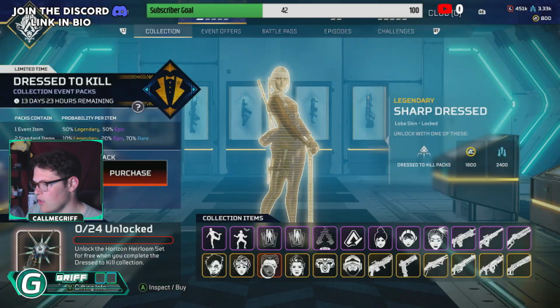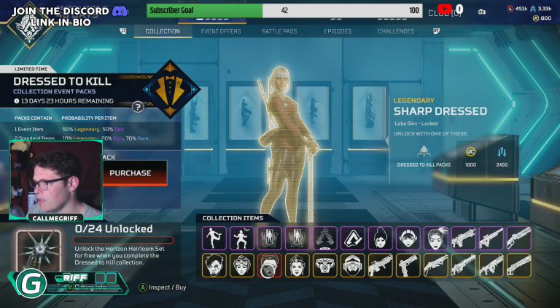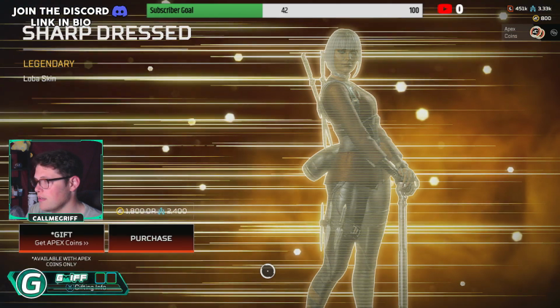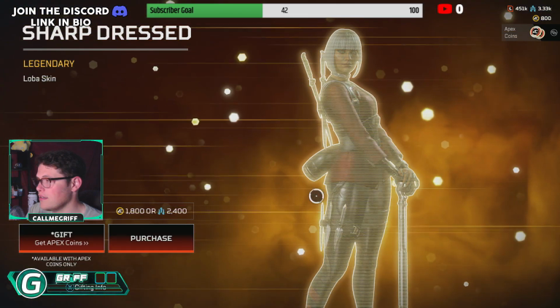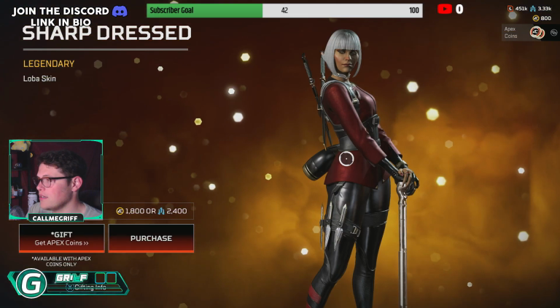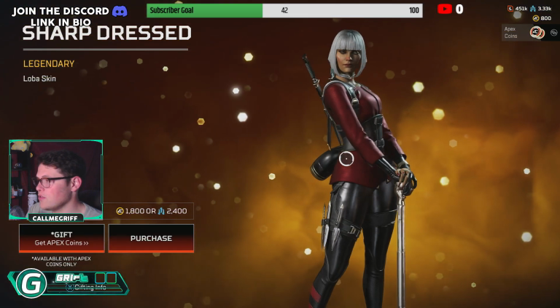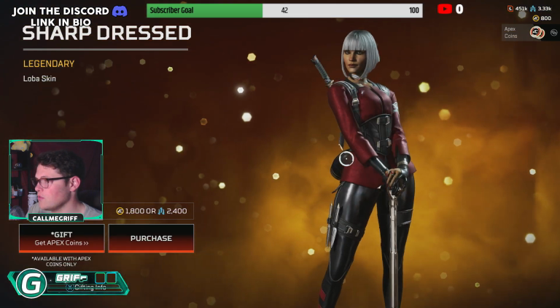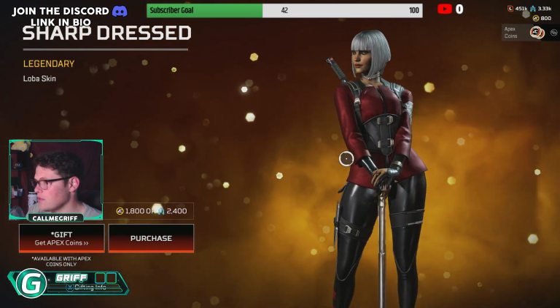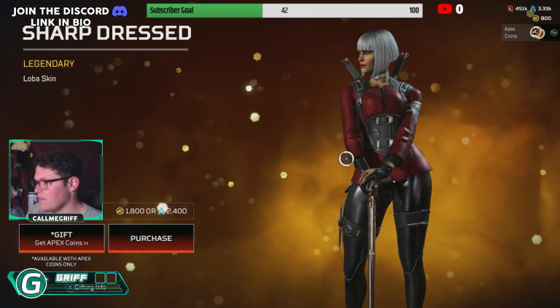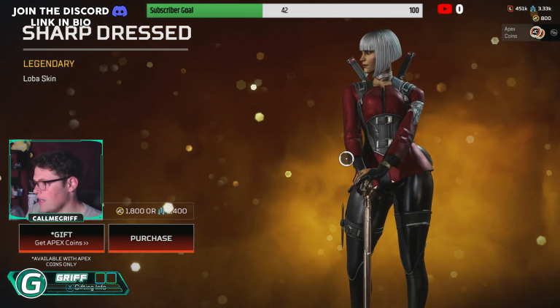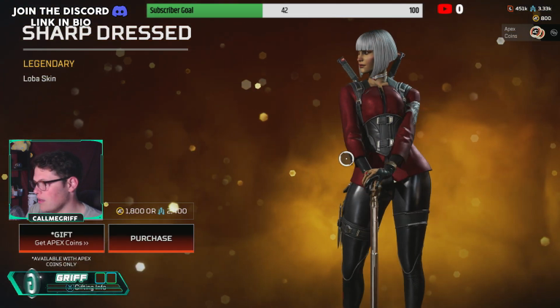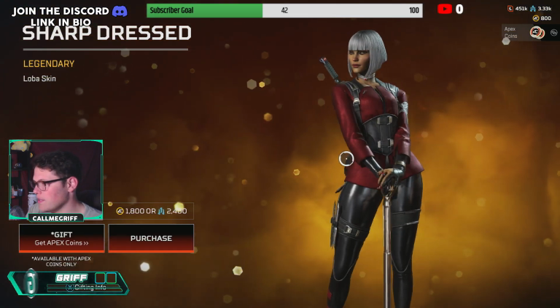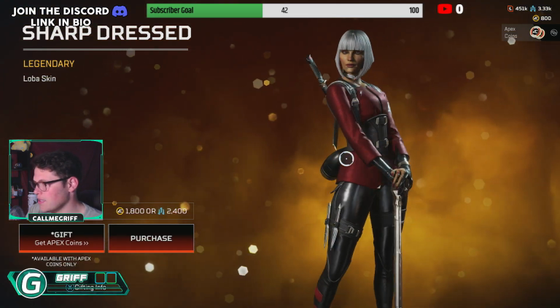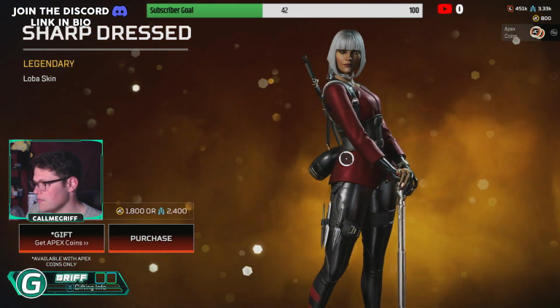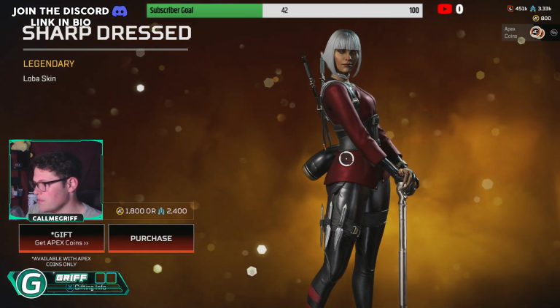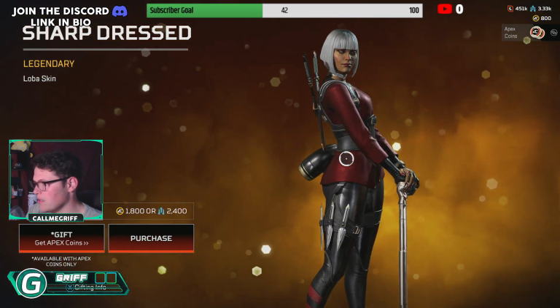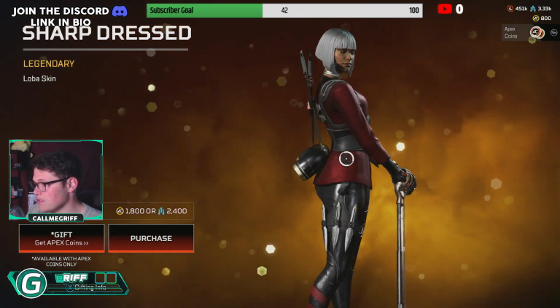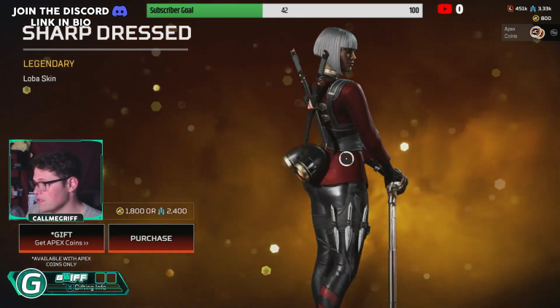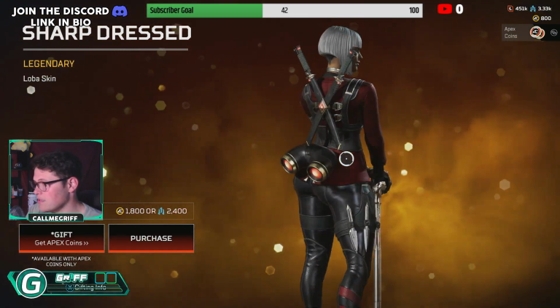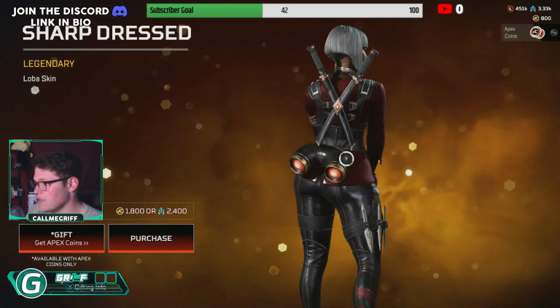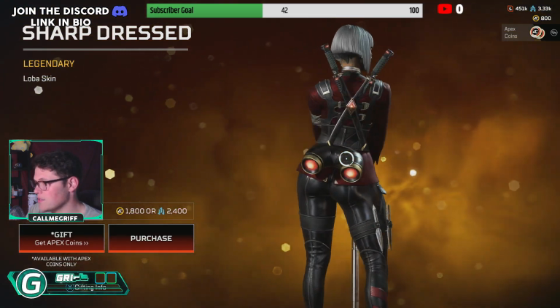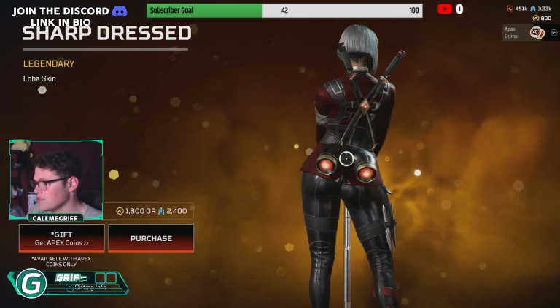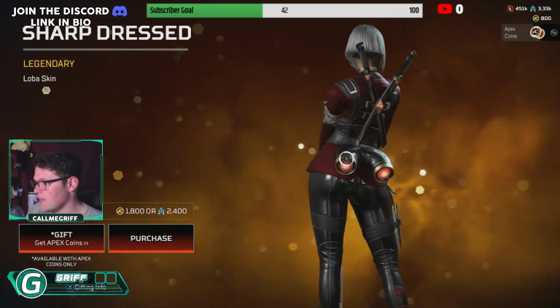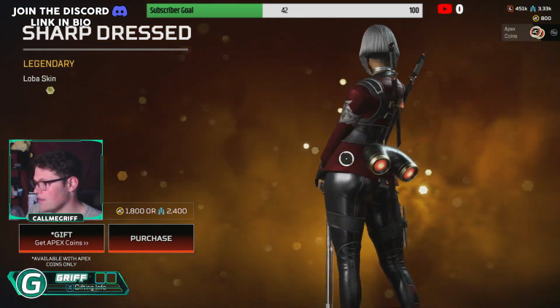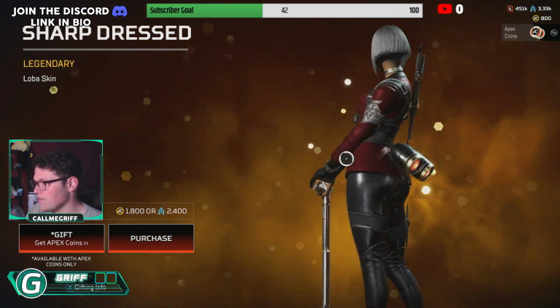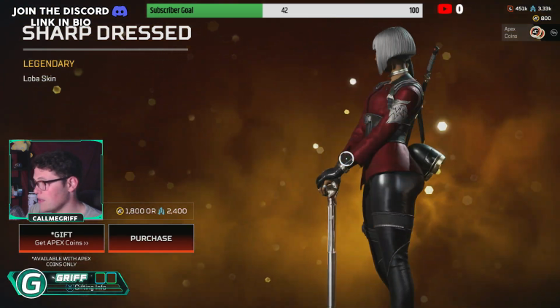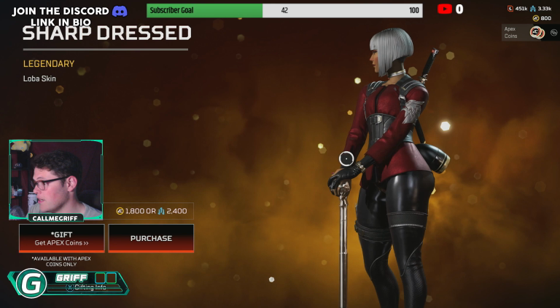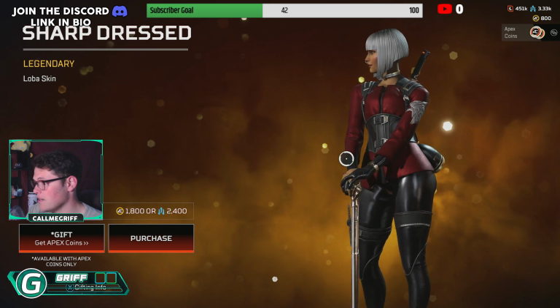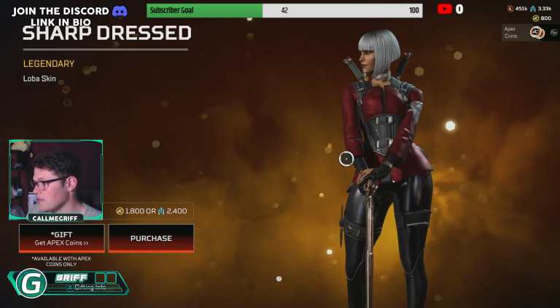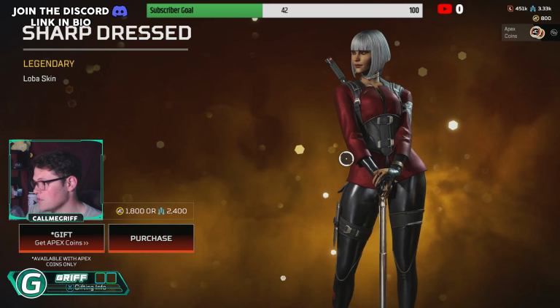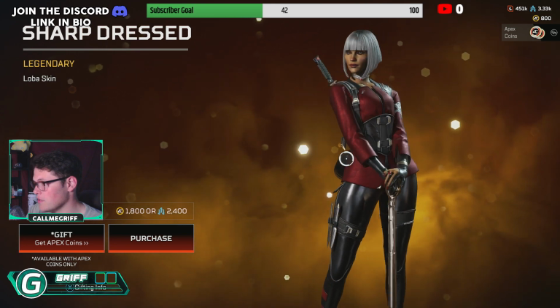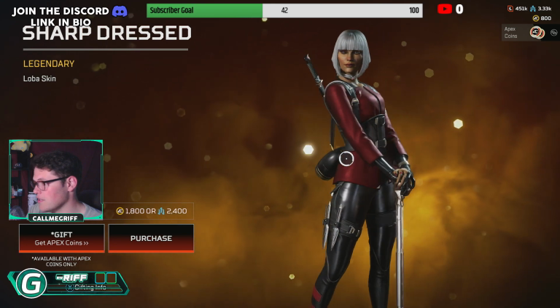Loba — I mean, I love this skin. I'm going to be honest. I love the hair. It looks really good.